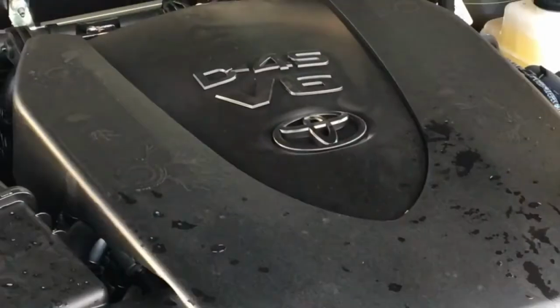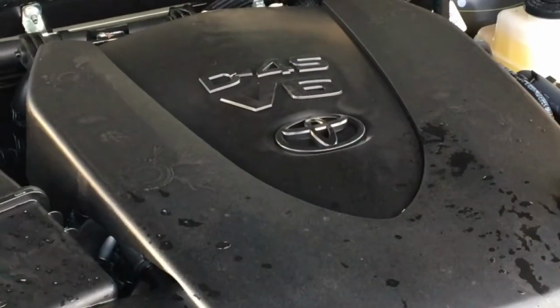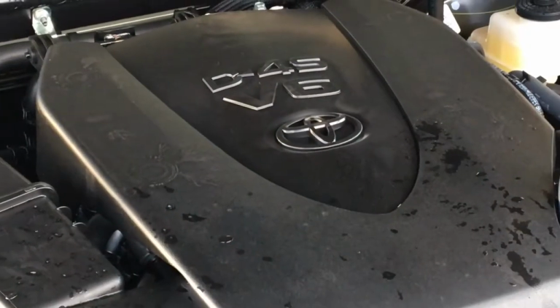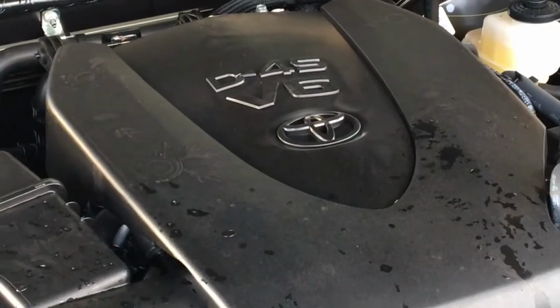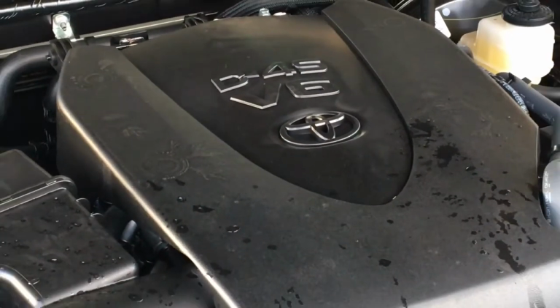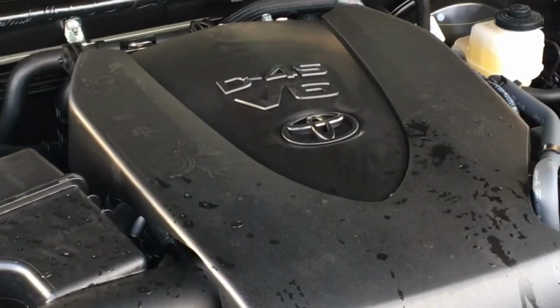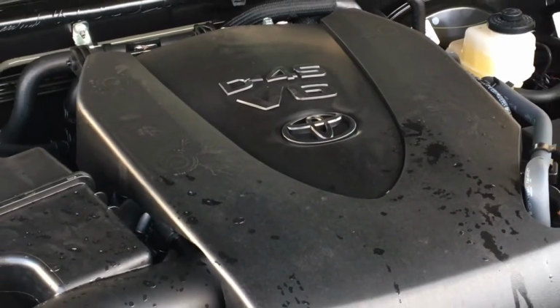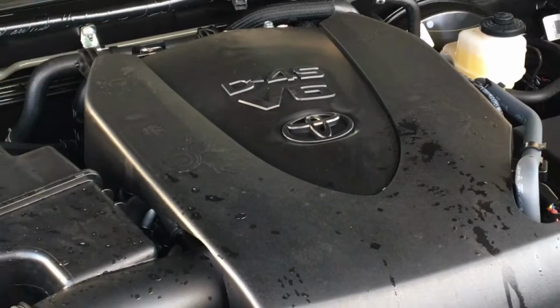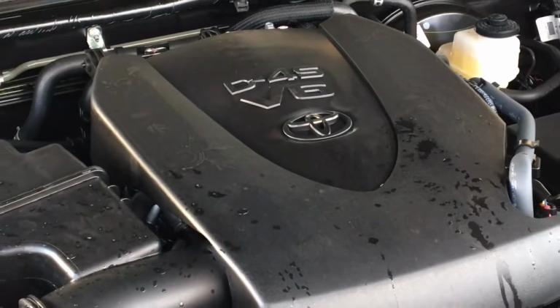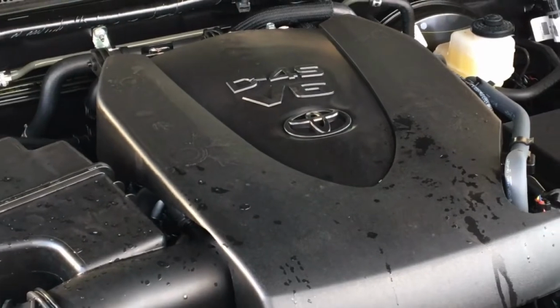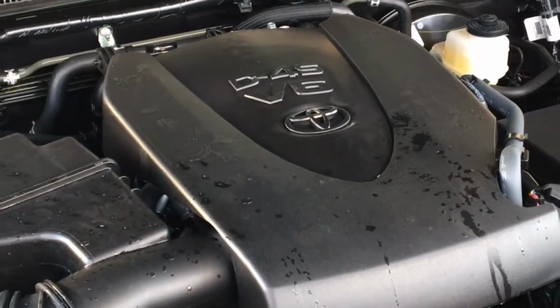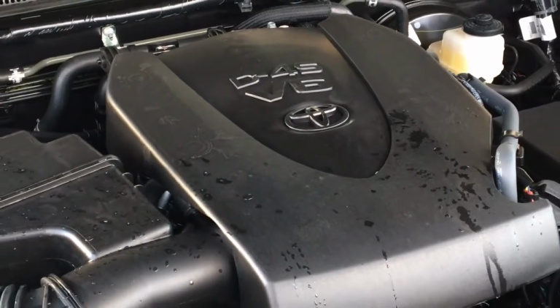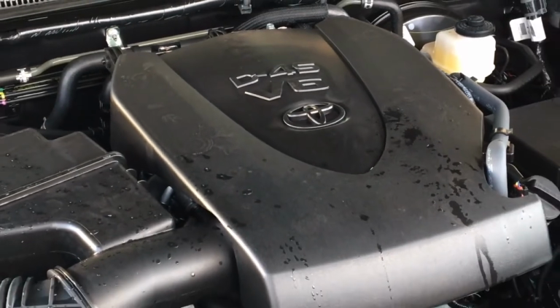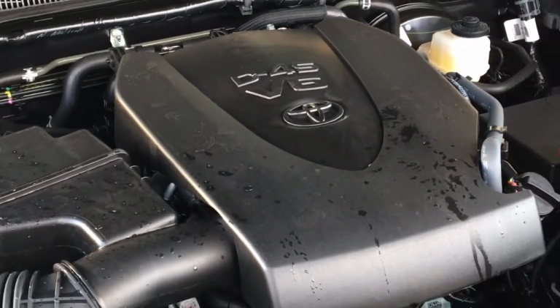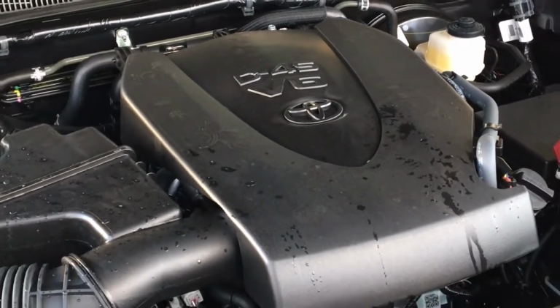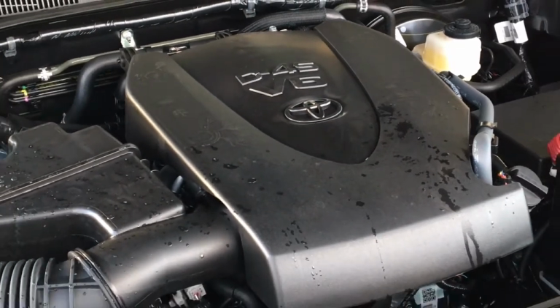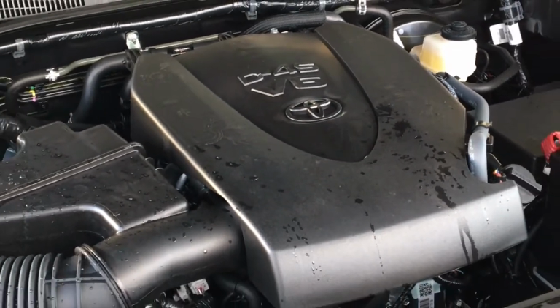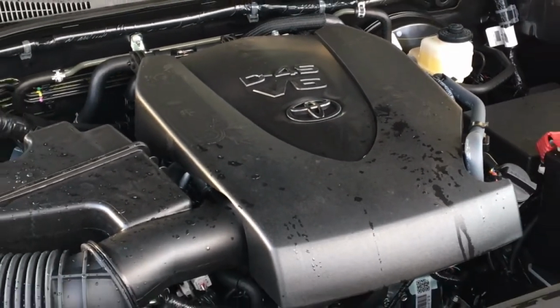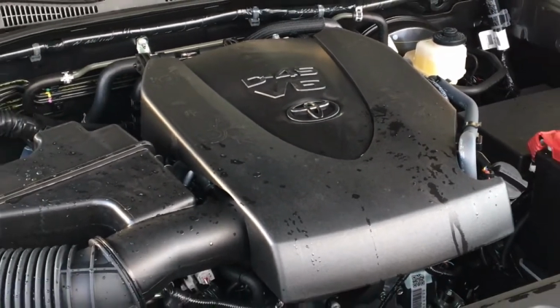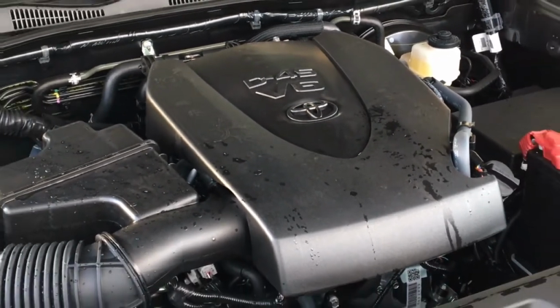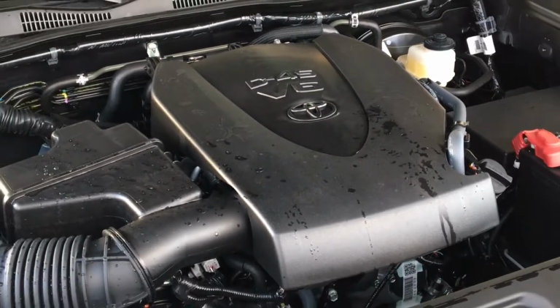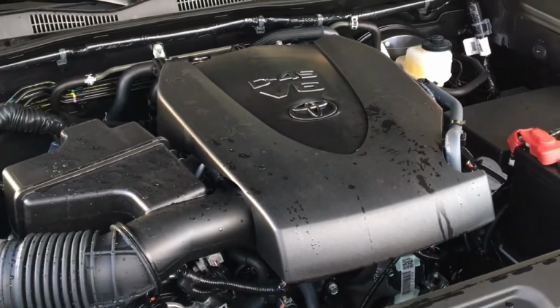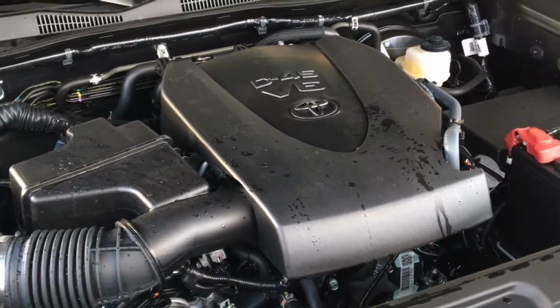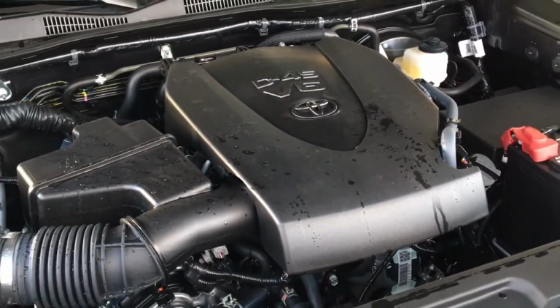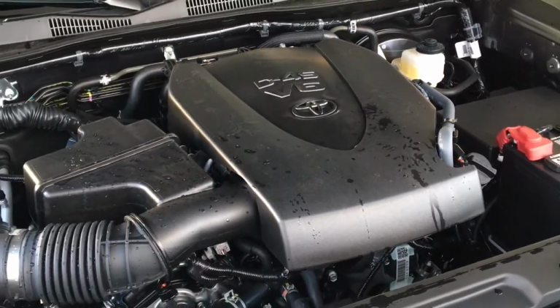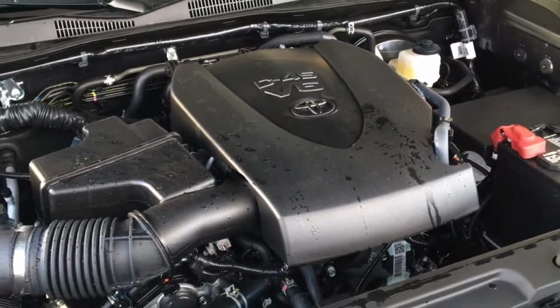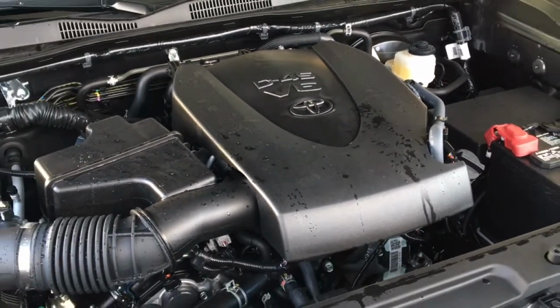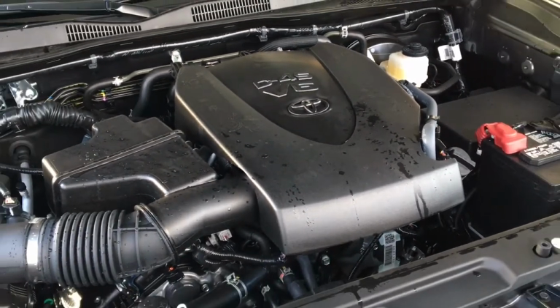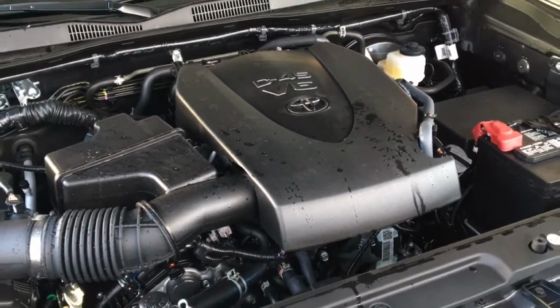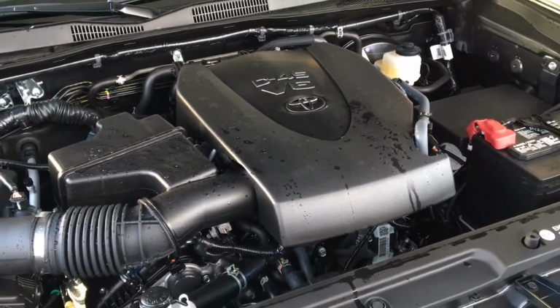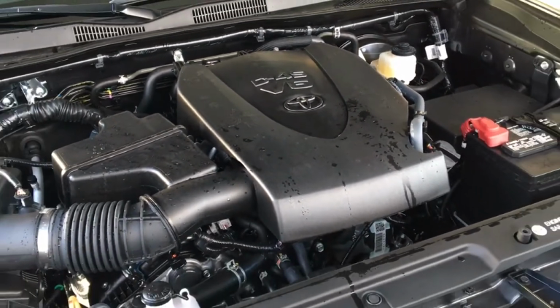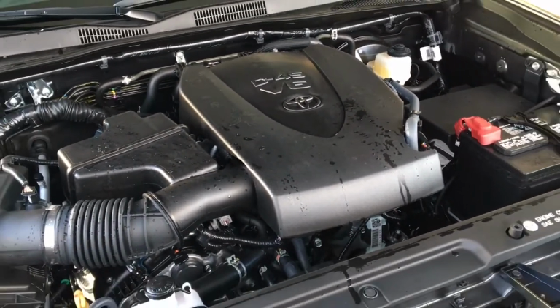There's no shortage of power with a 3.5 litre V6 under the hood mated to a six-speed manual transmission and four-wheel drive.